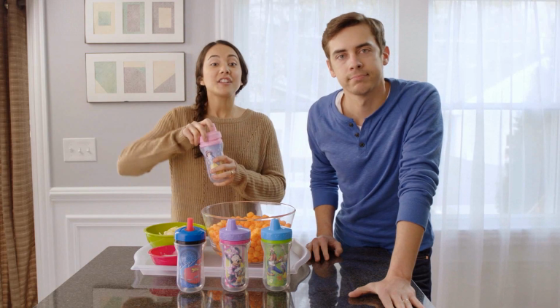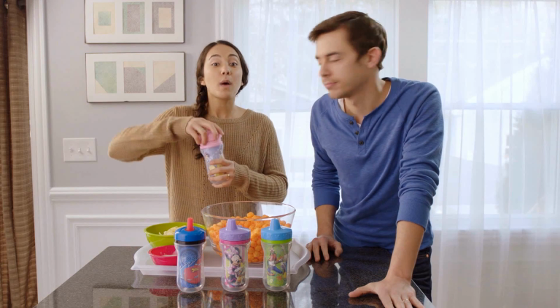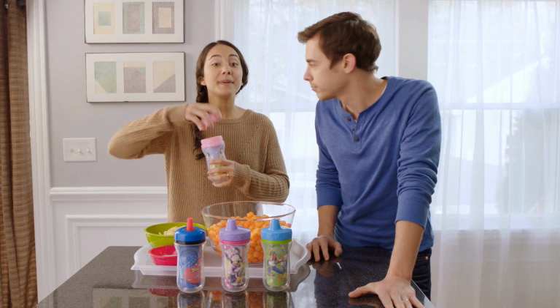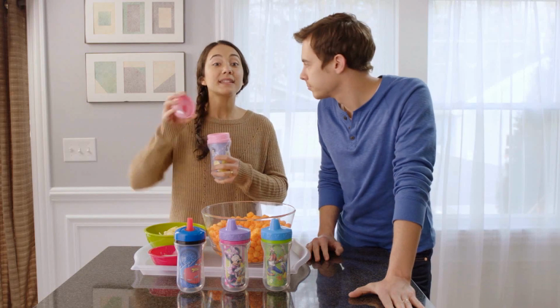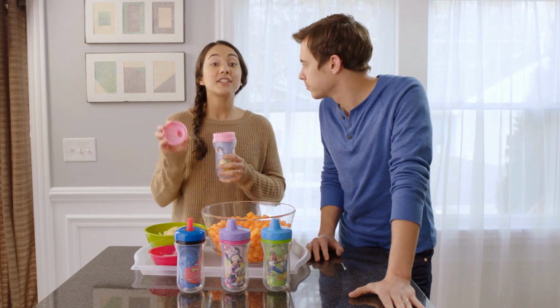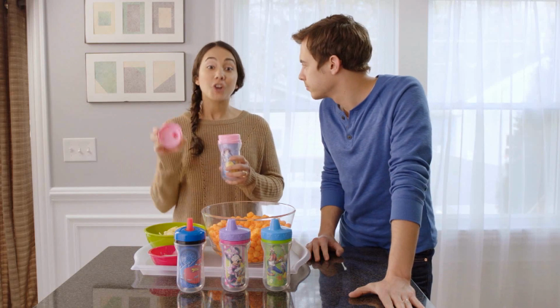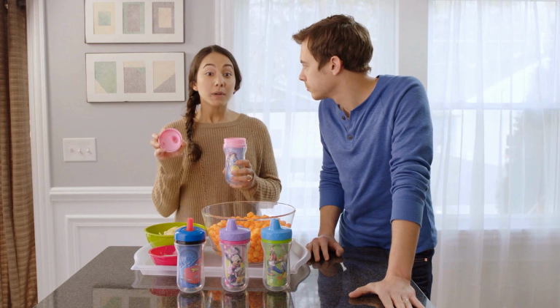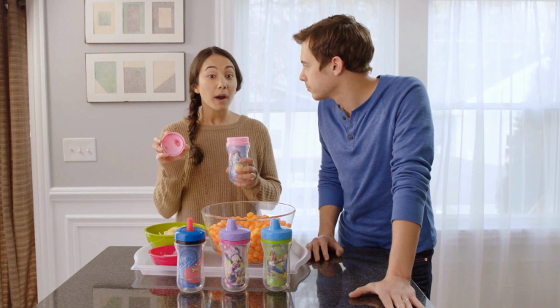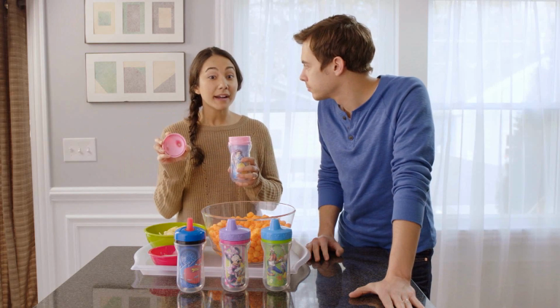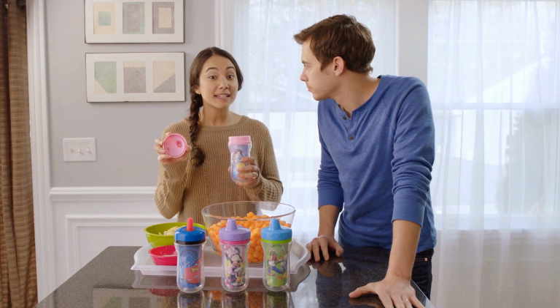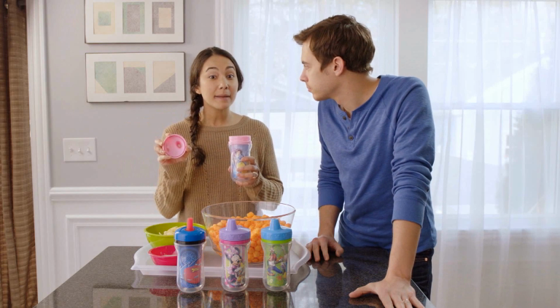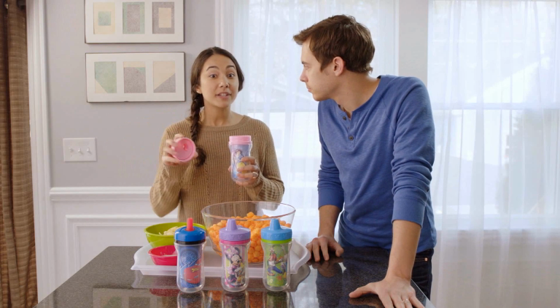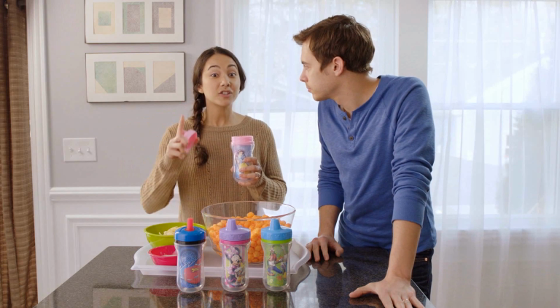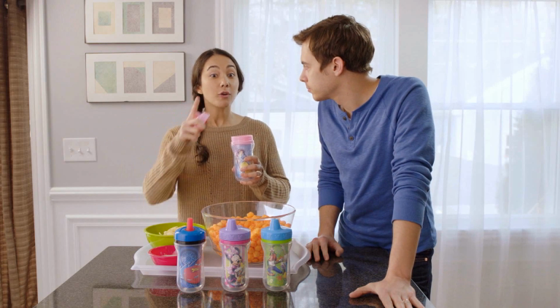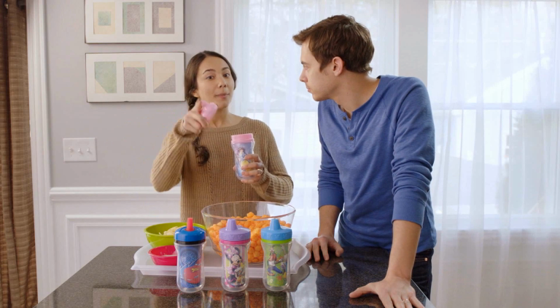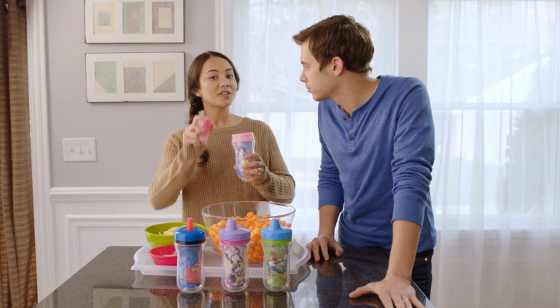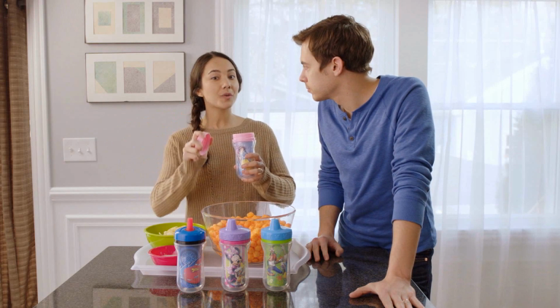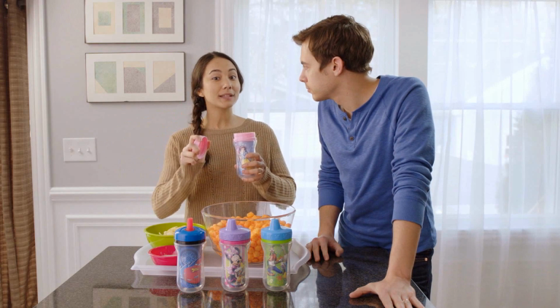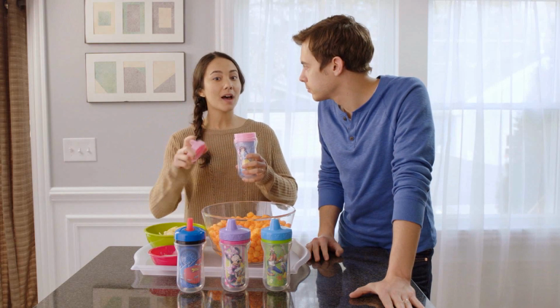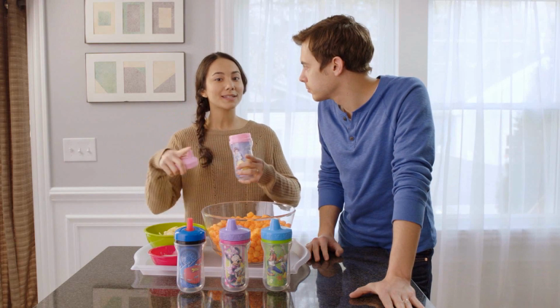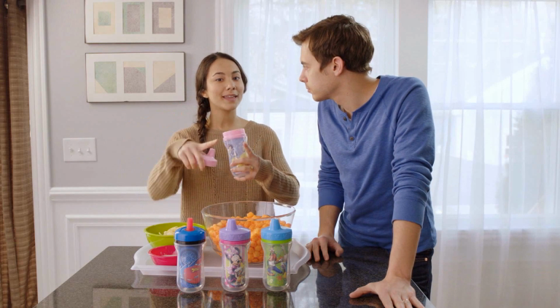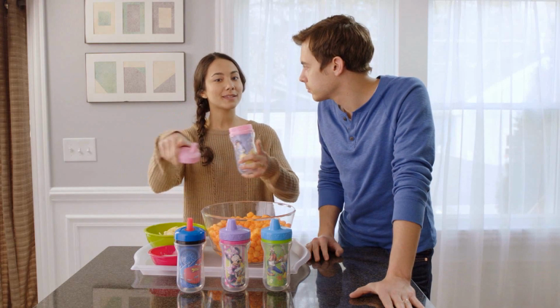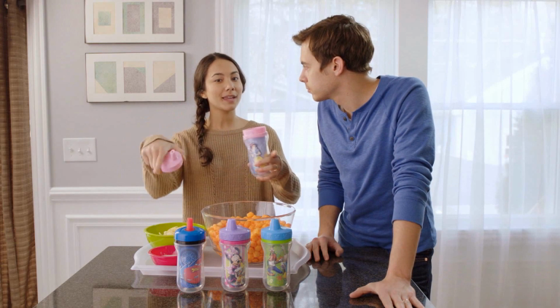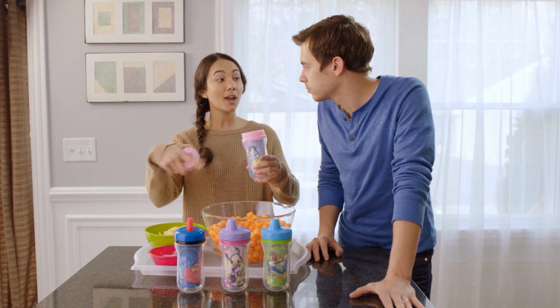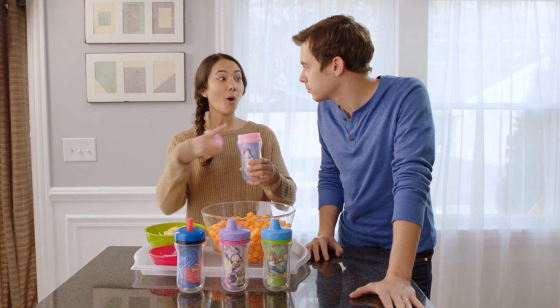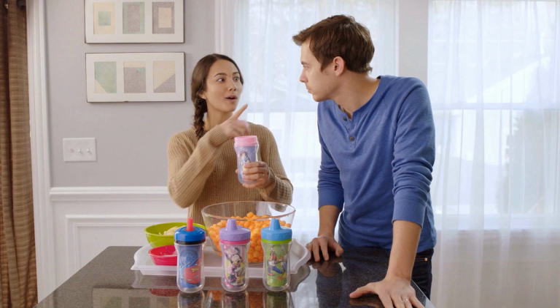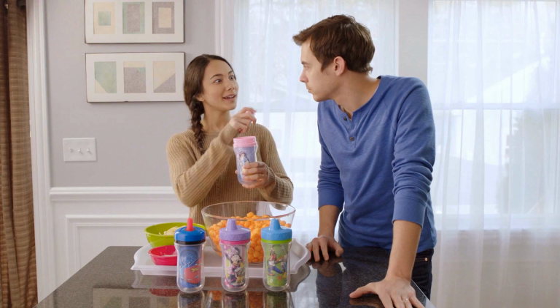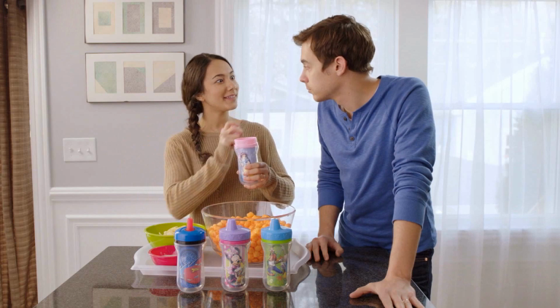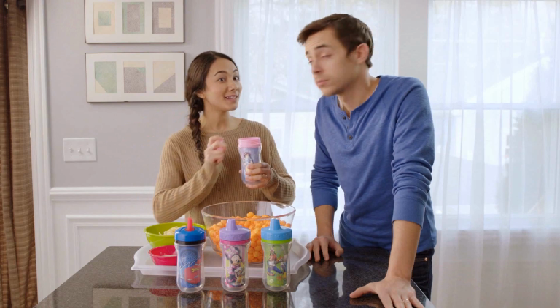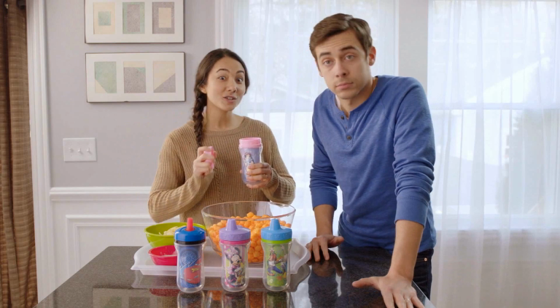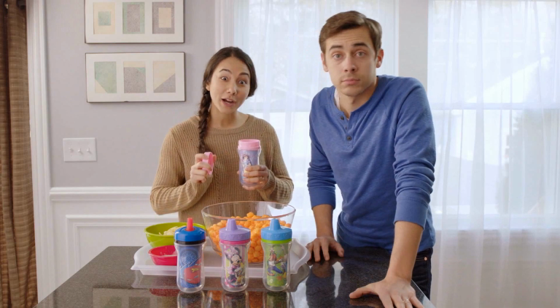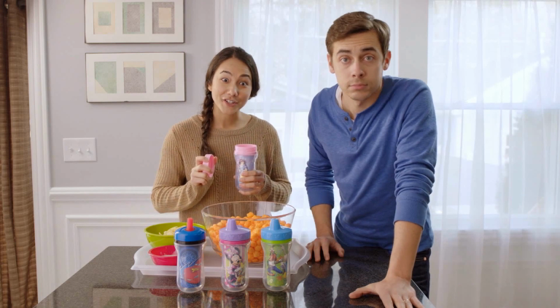Now these one-piece lids don't require any assembly, so the parts don't get lost in the sink or in the dishwasher.